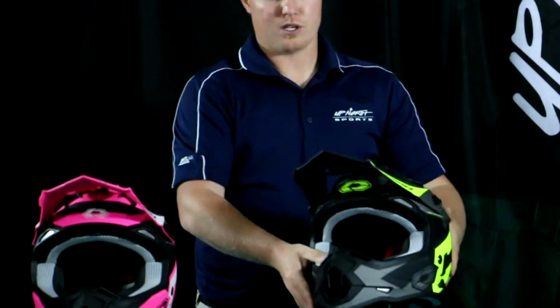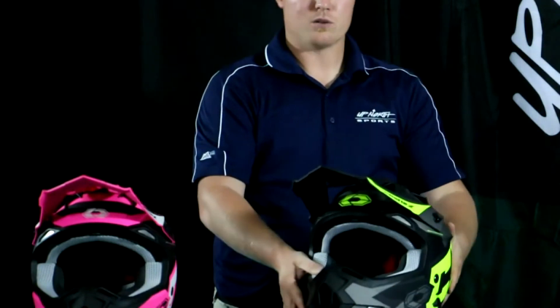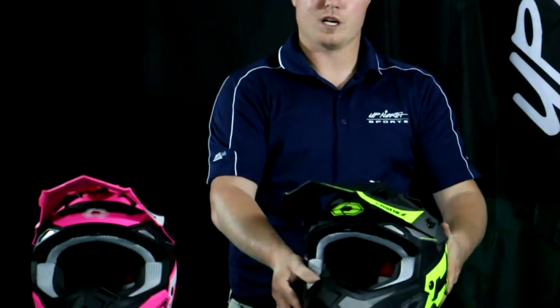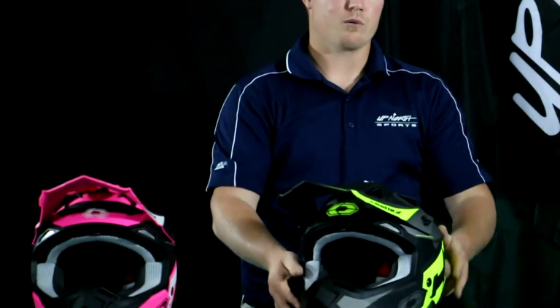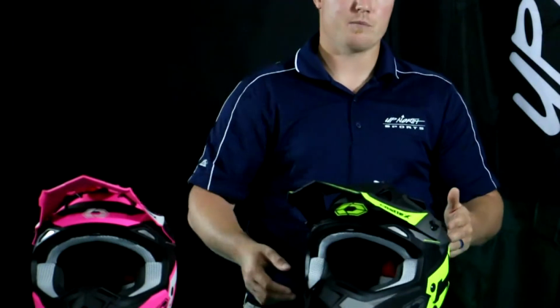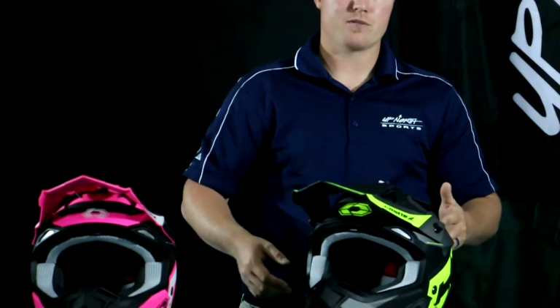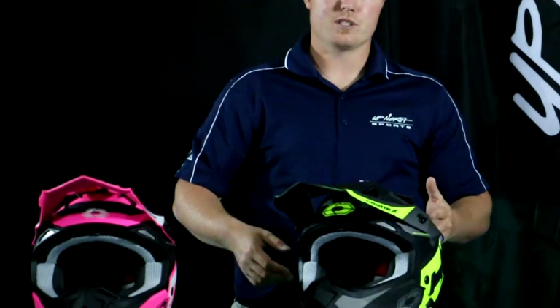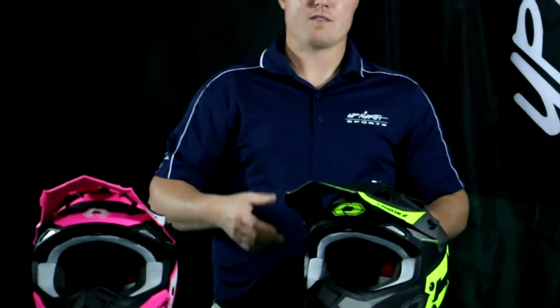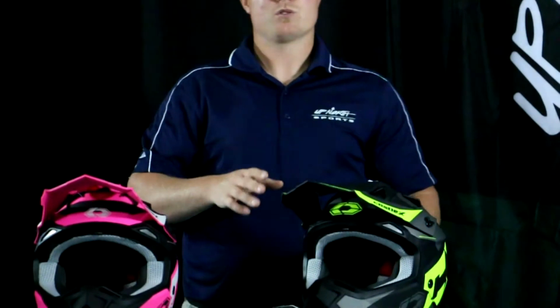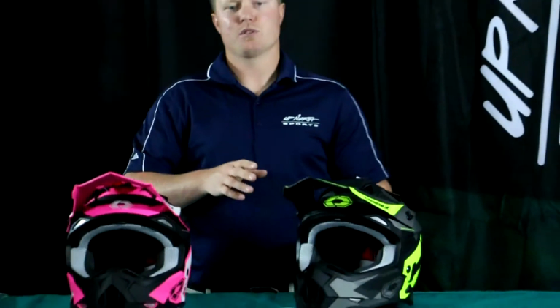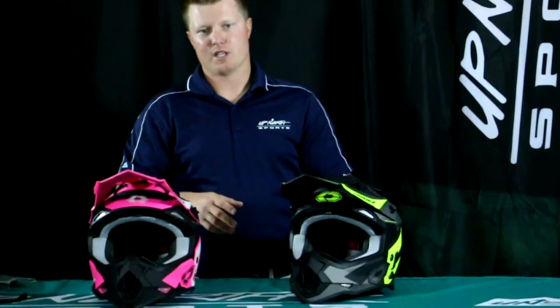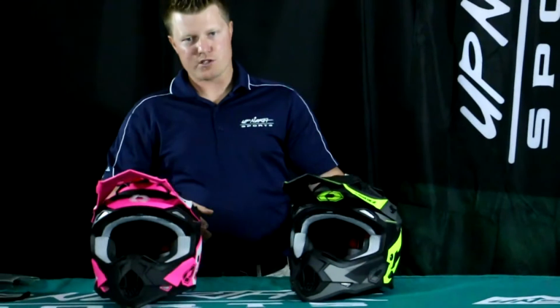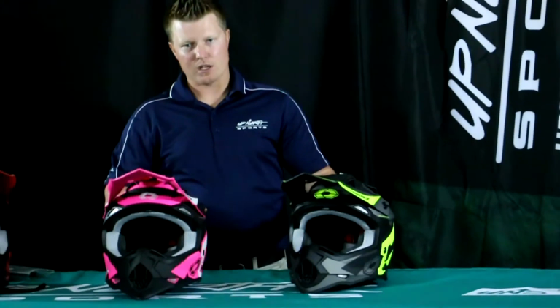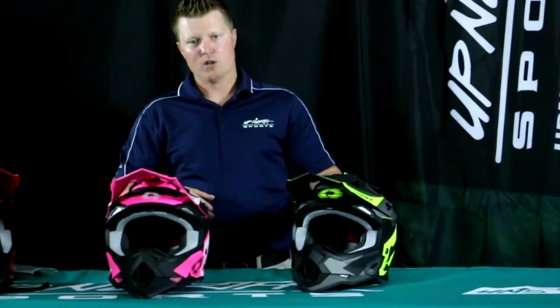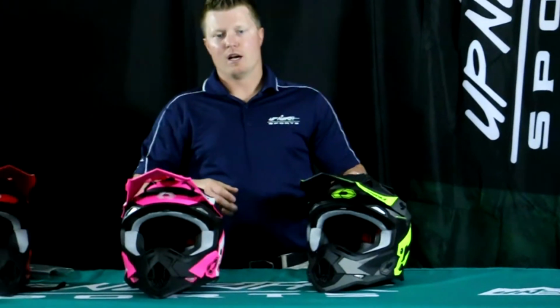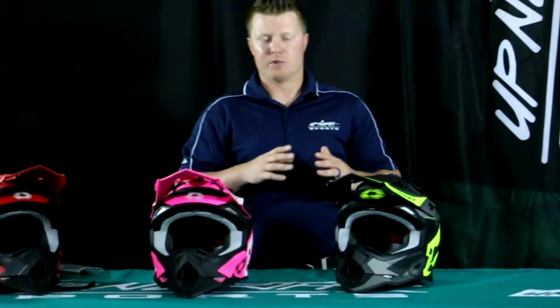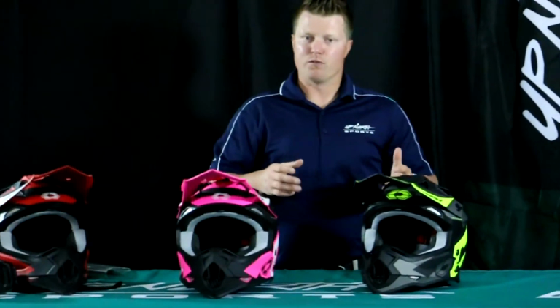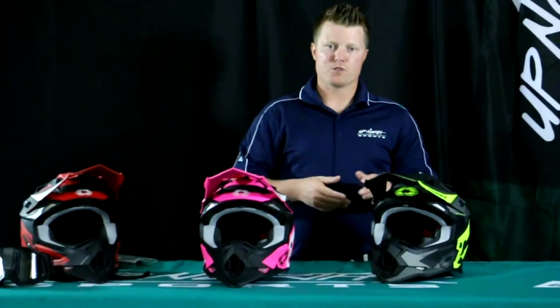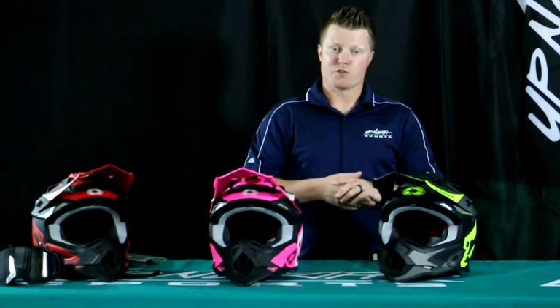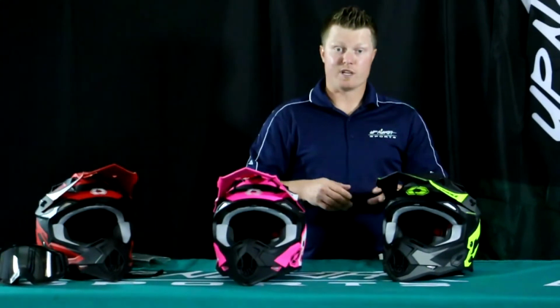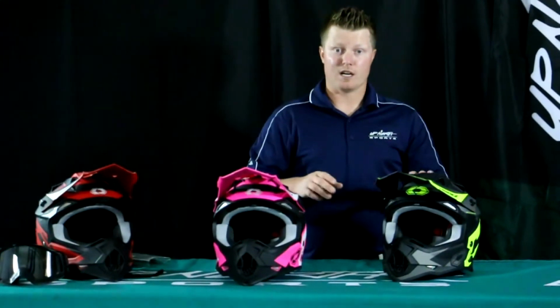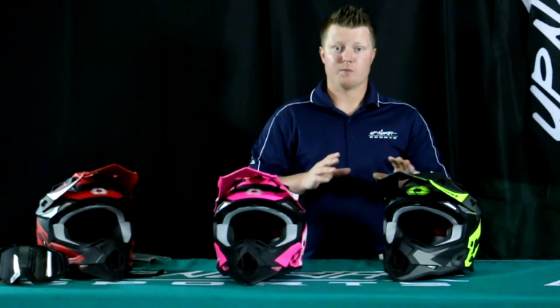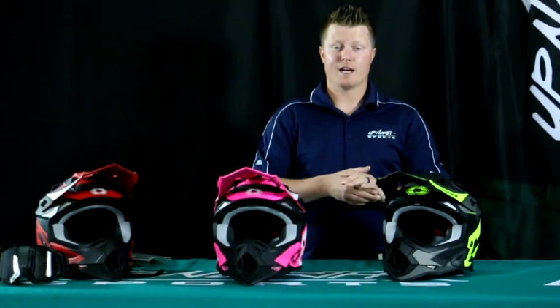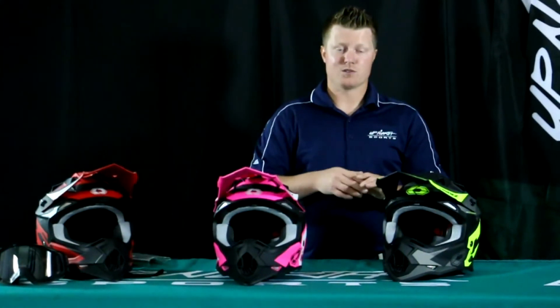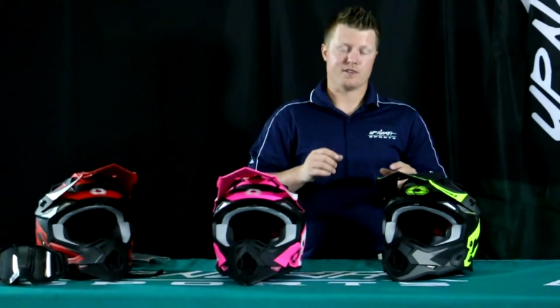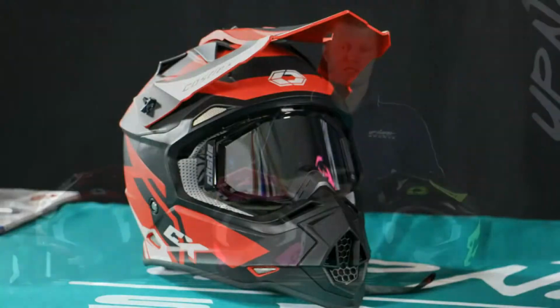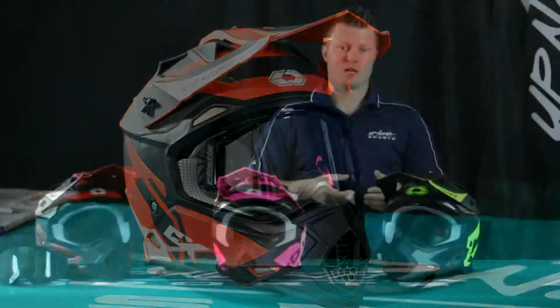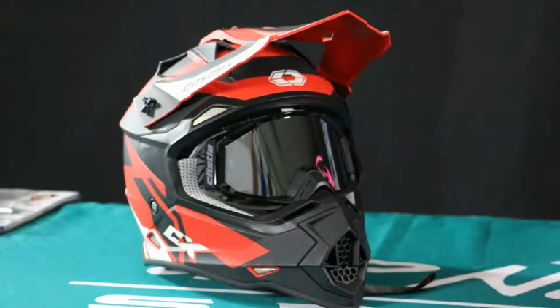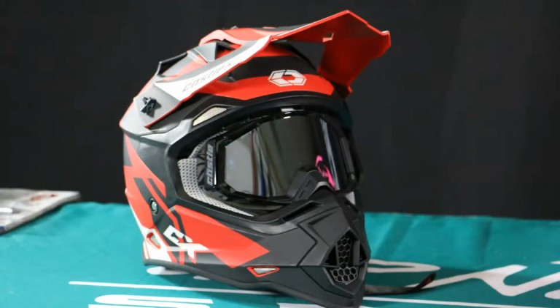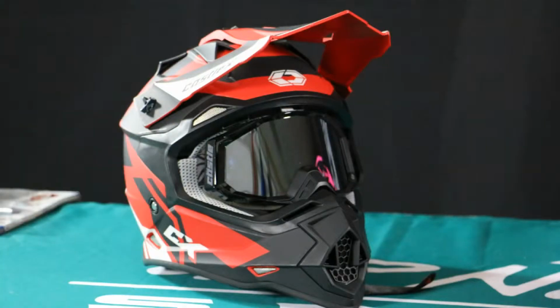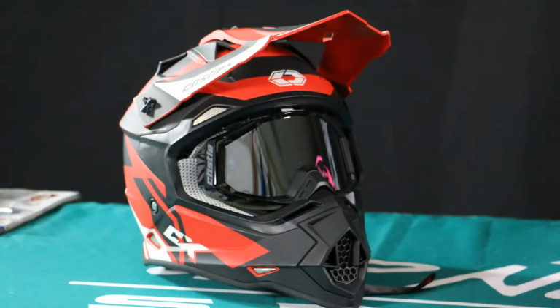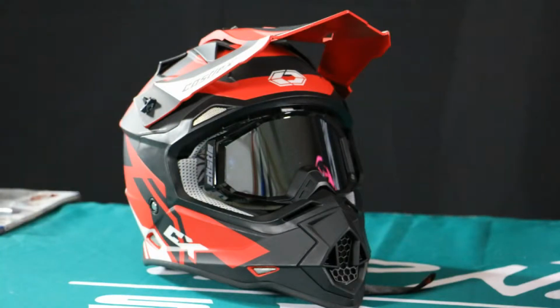For goggle recommendations, I've used it with the Stage goggle, but the Force or the Trace goggle by Castle fit into this helmet tremendously as well.